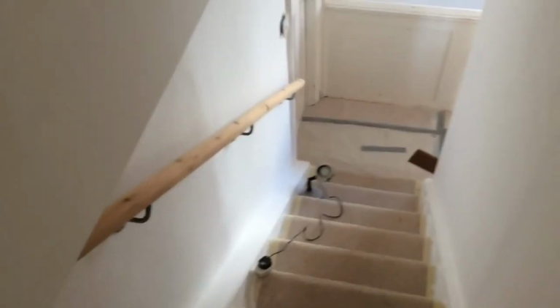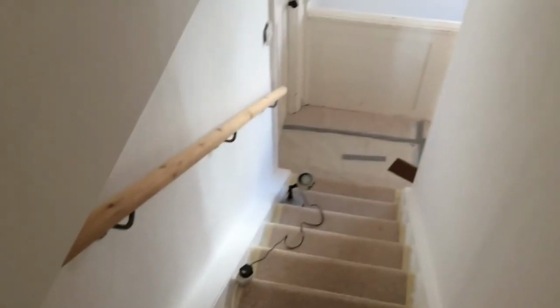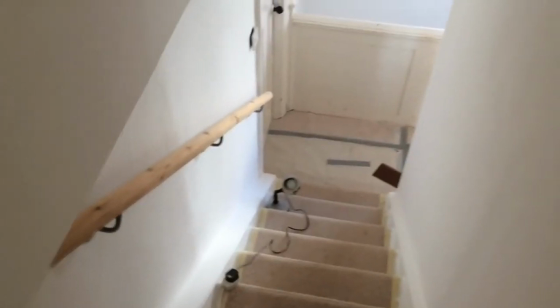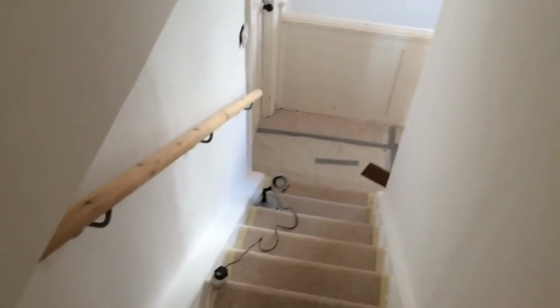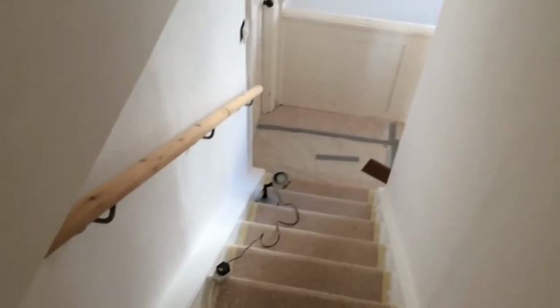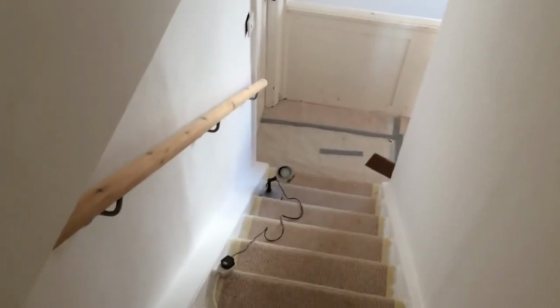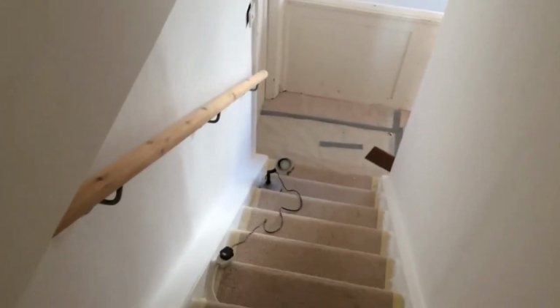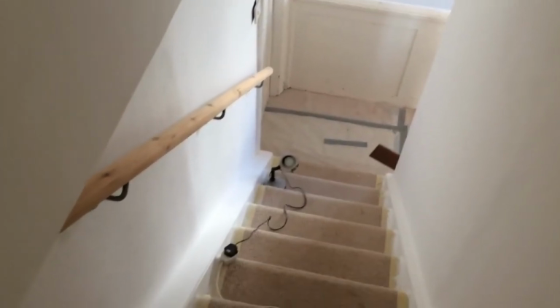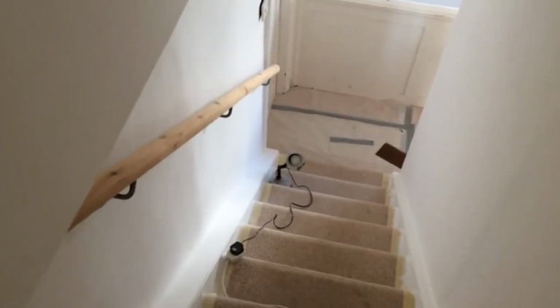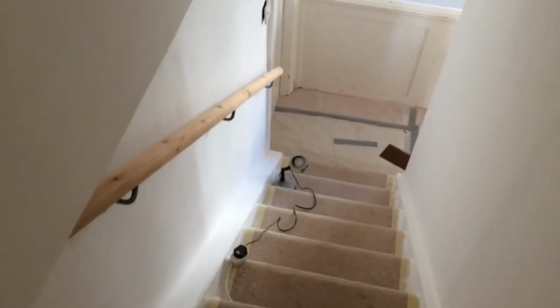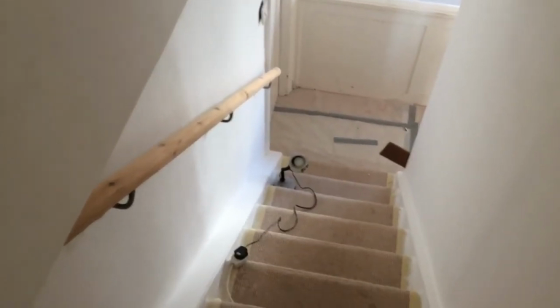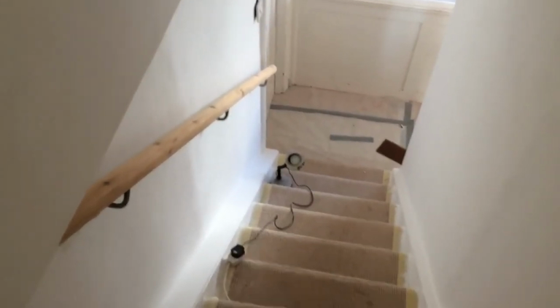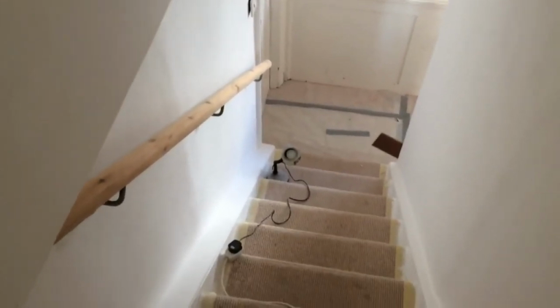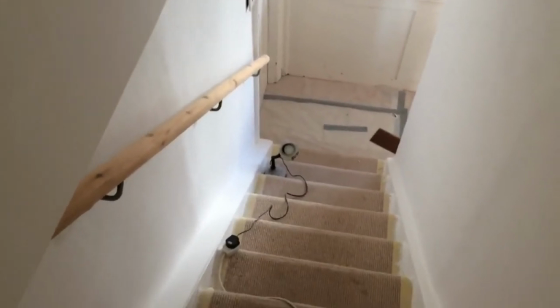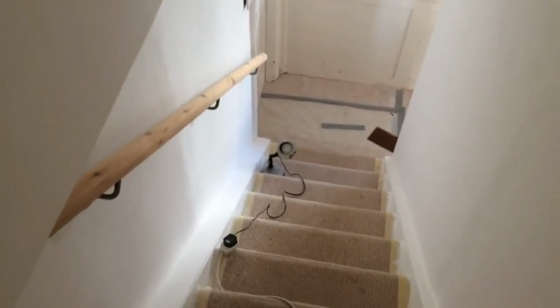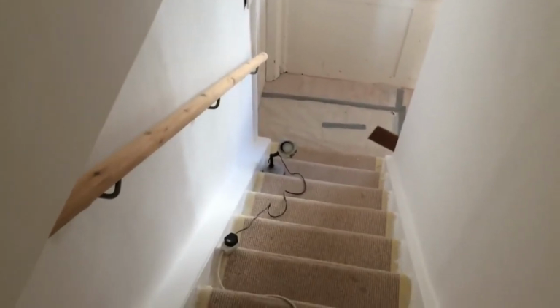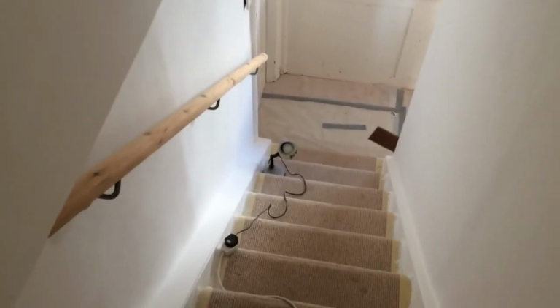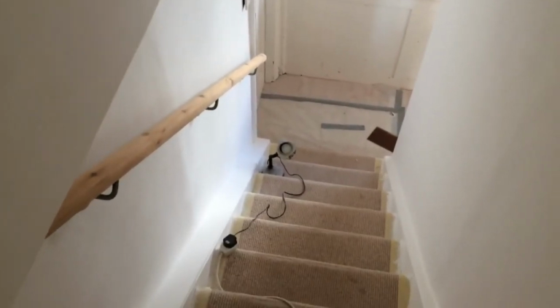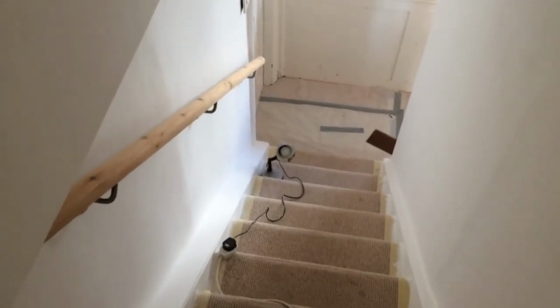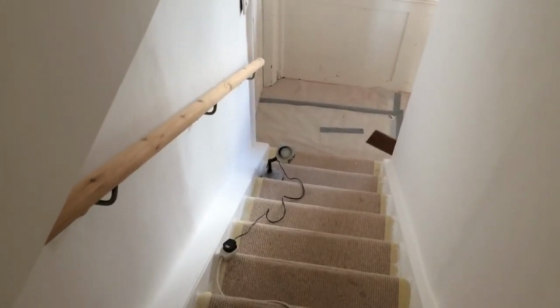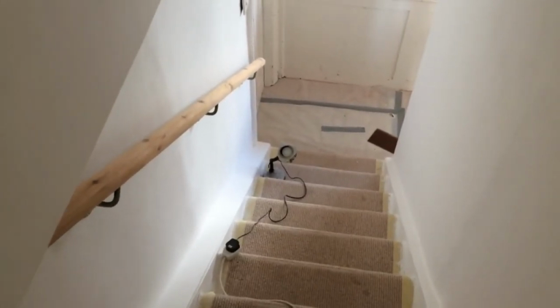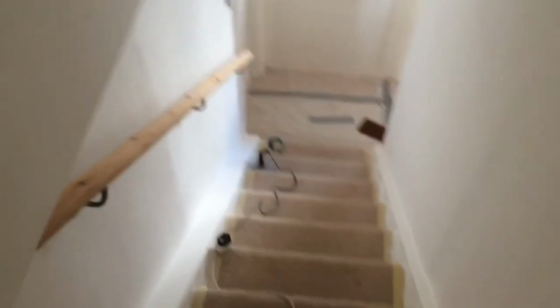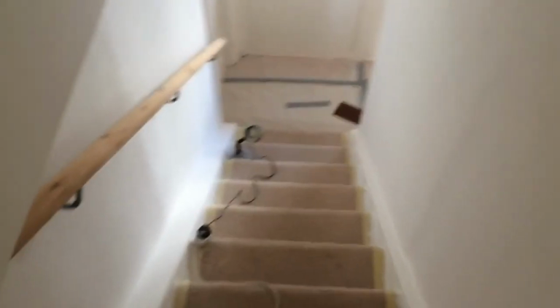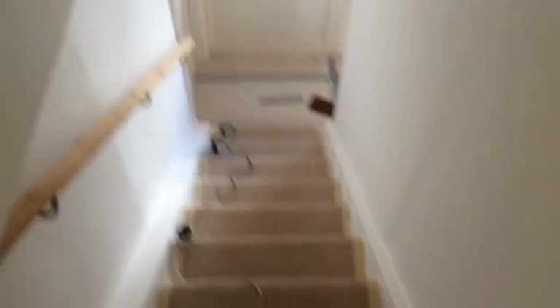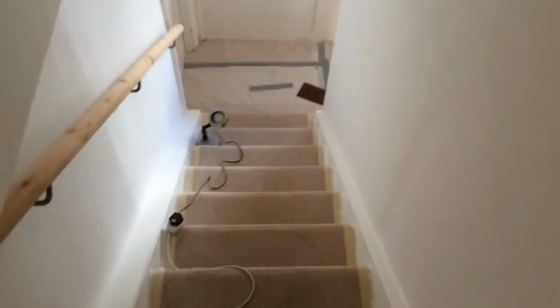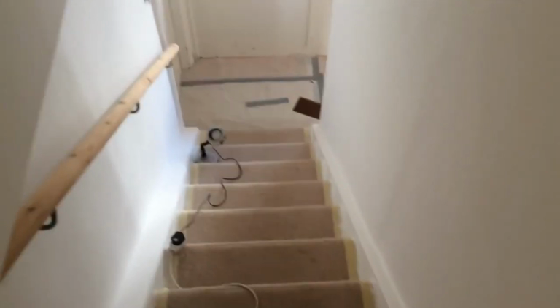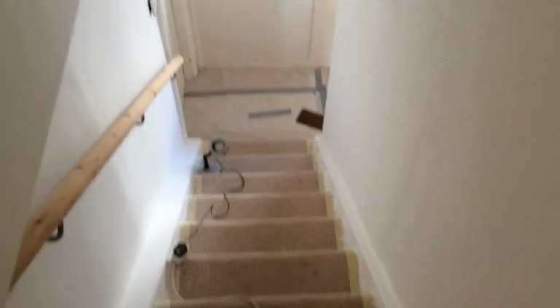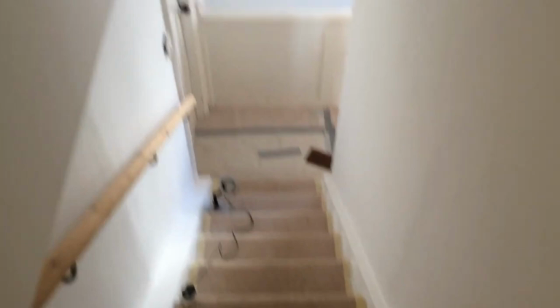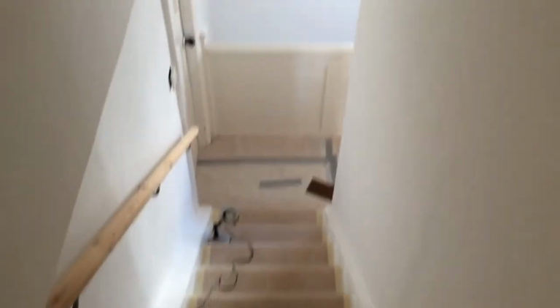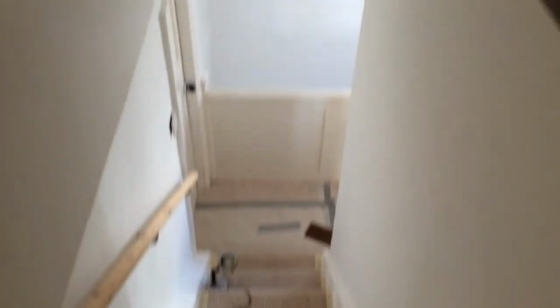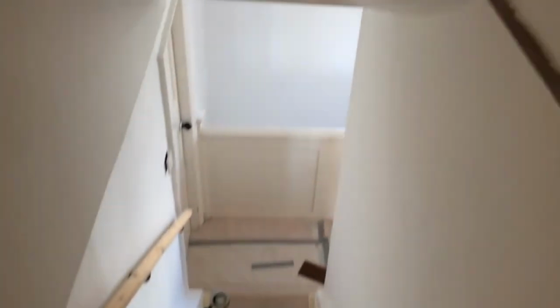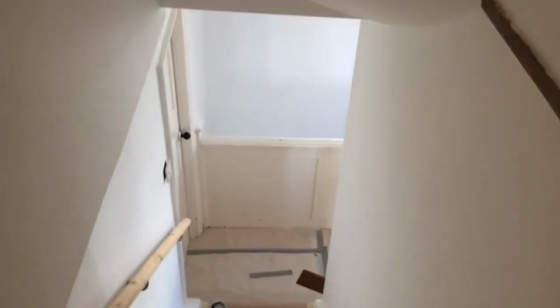What a difference — nice, nice bannister. Yeah, I'm good at it.